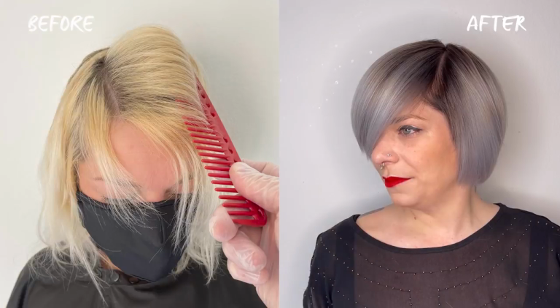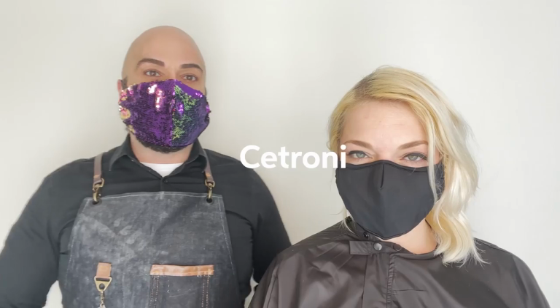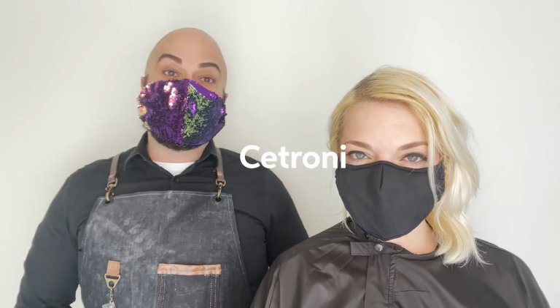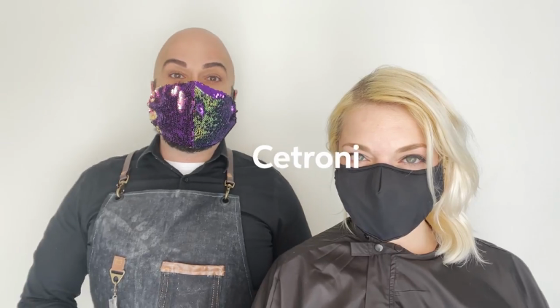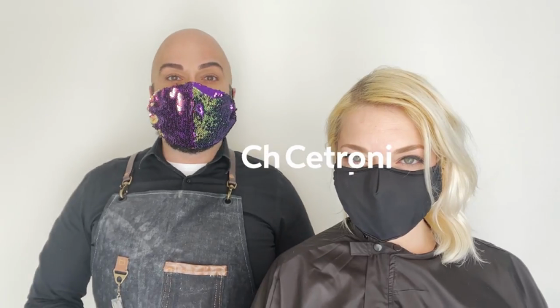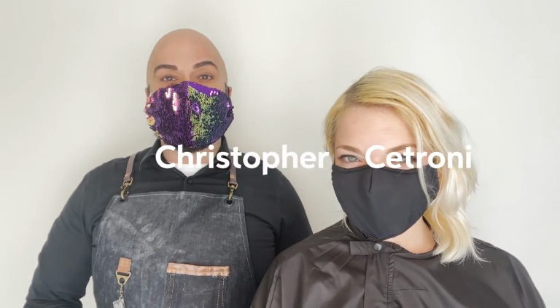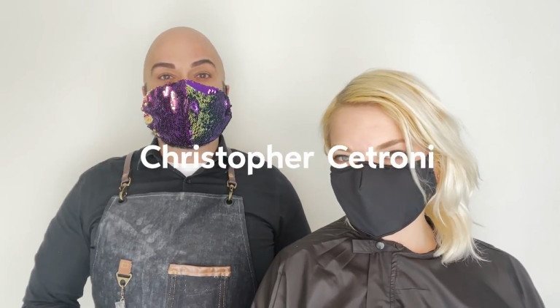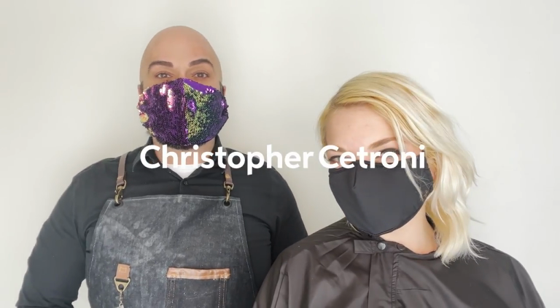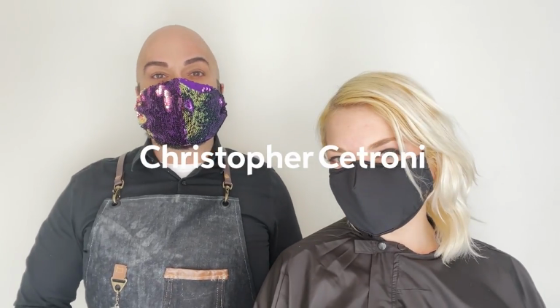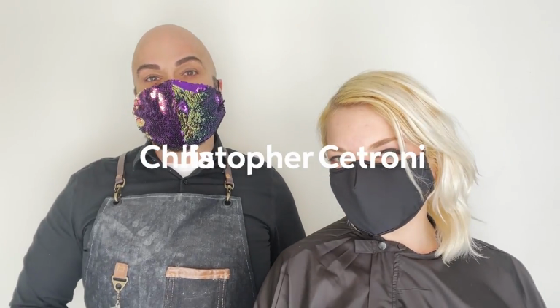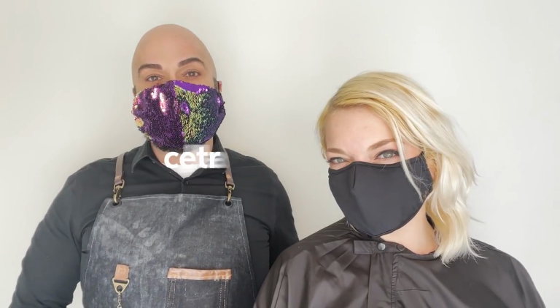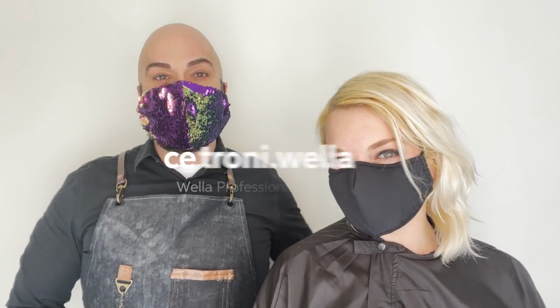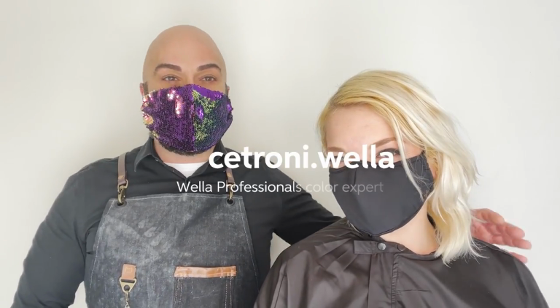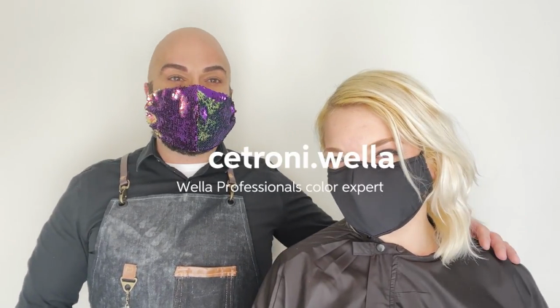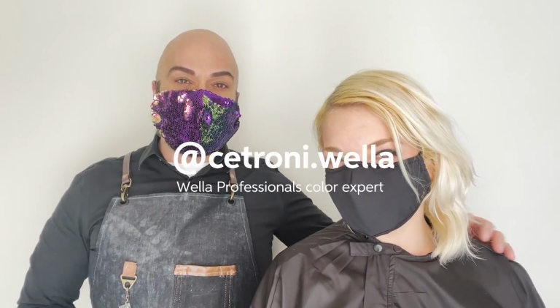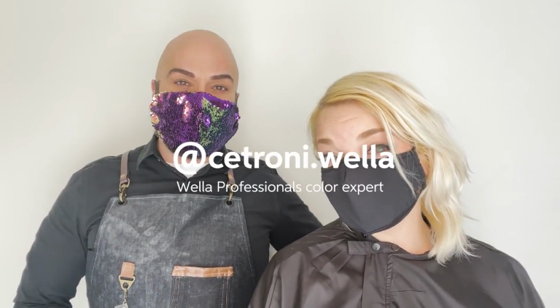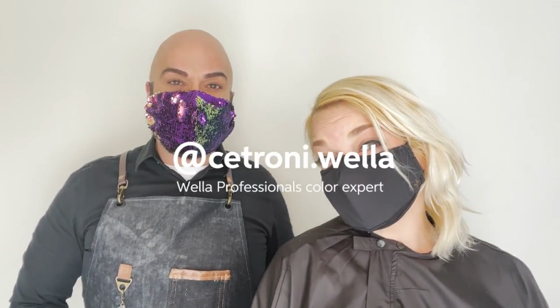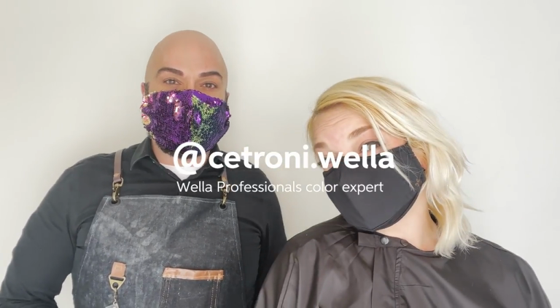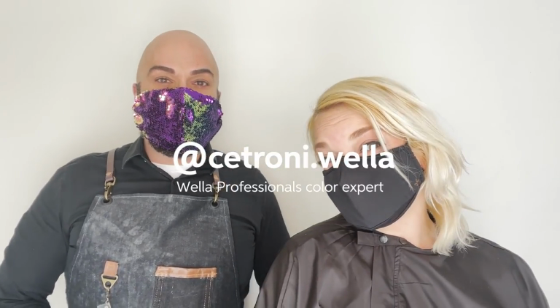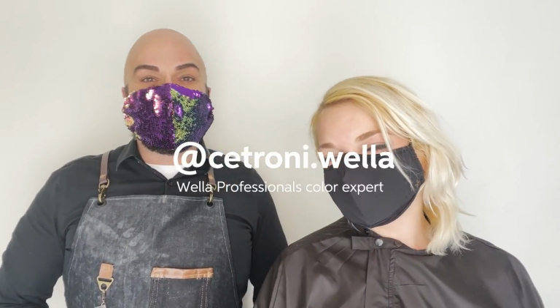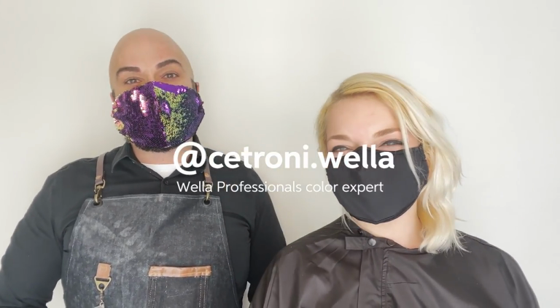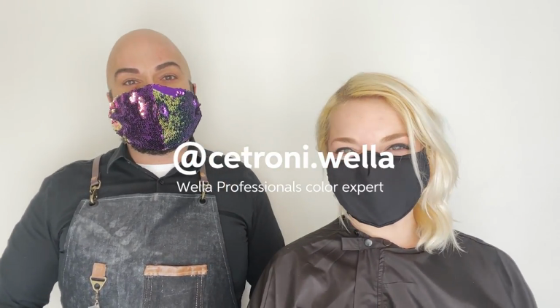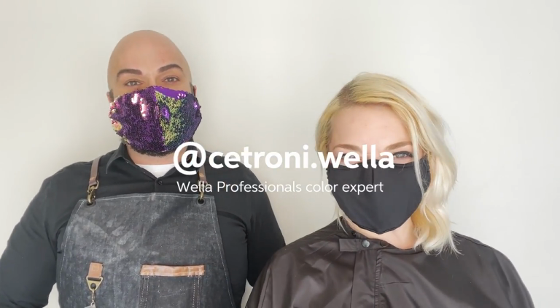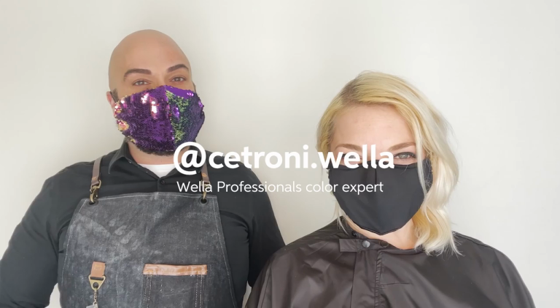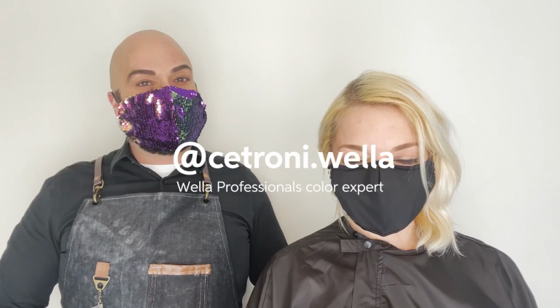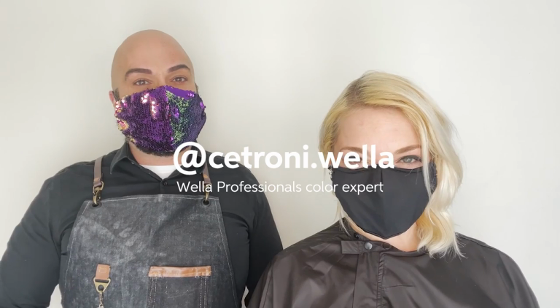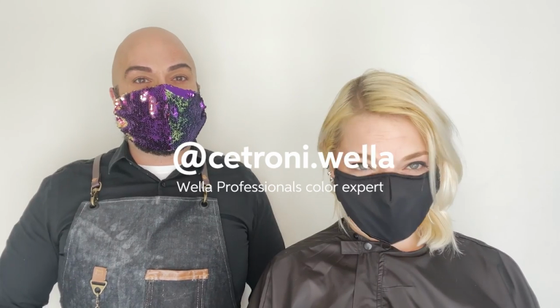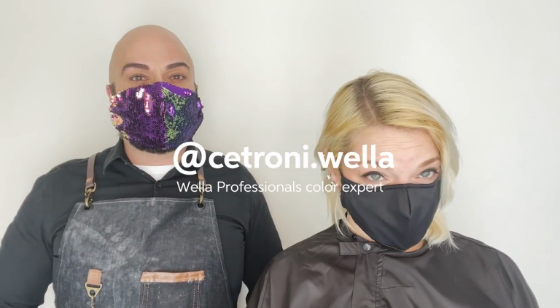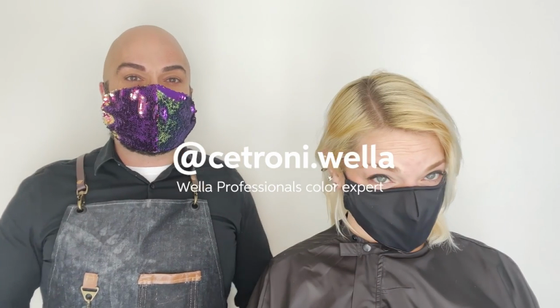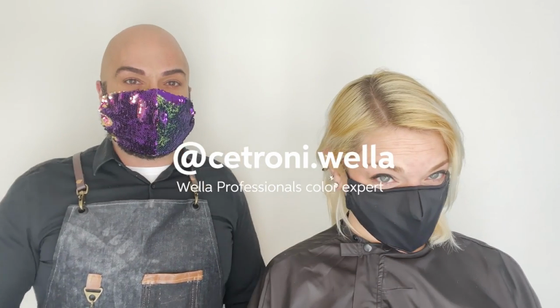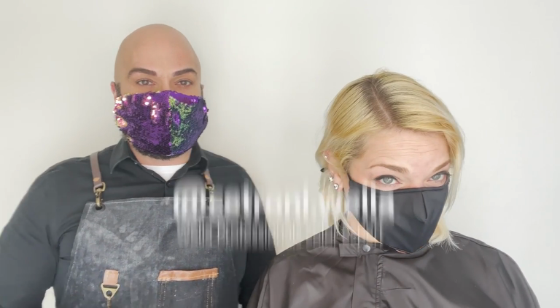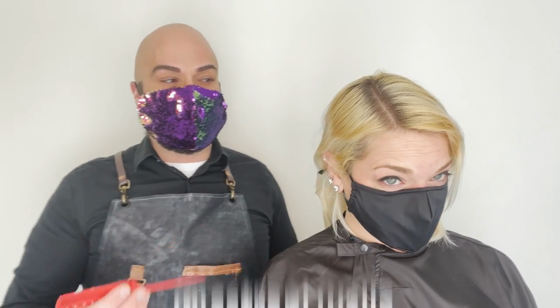Hi everybody, my name is Christopher Cetroni. I'm here with my model Lainey and I'm gonna take you on a journey. We're gonna make her Rooted Platinum.